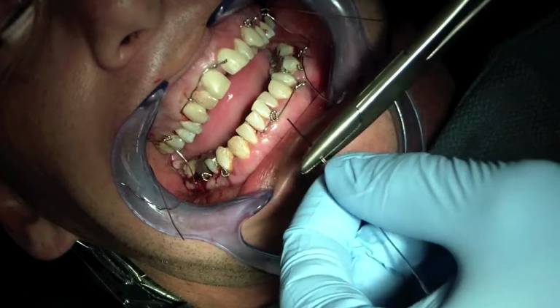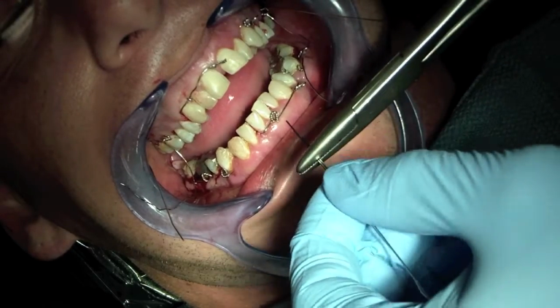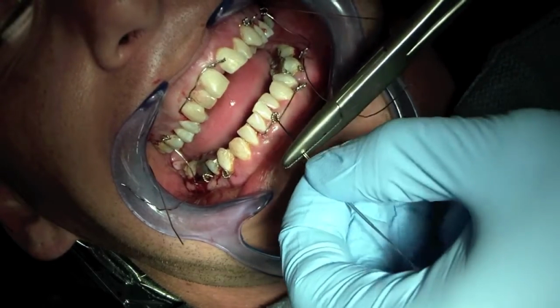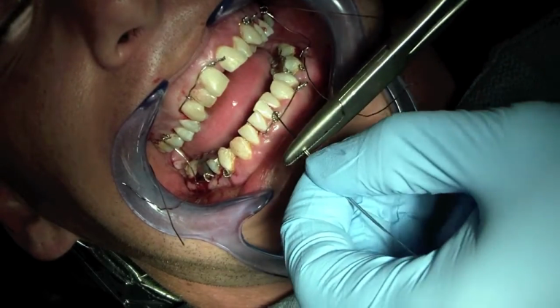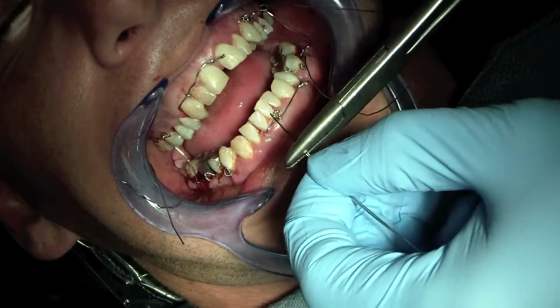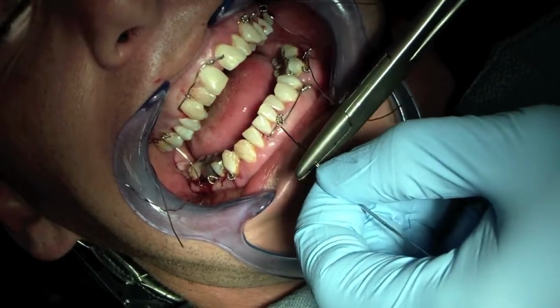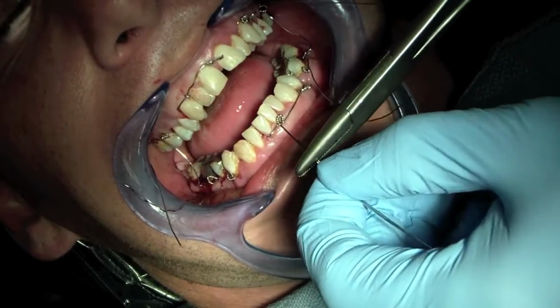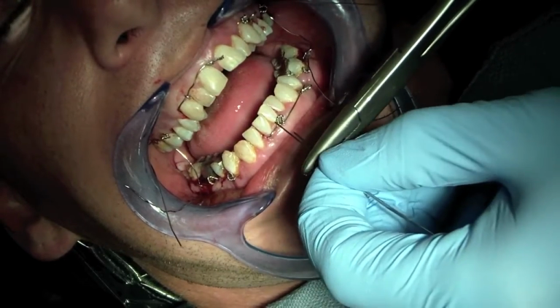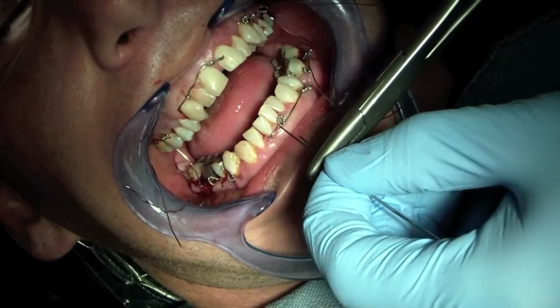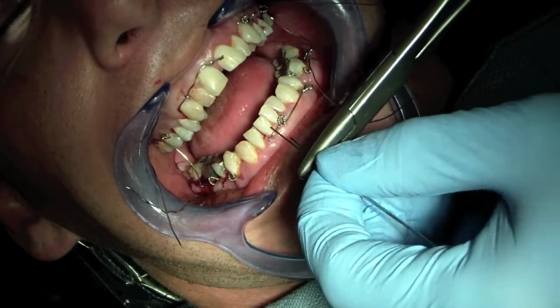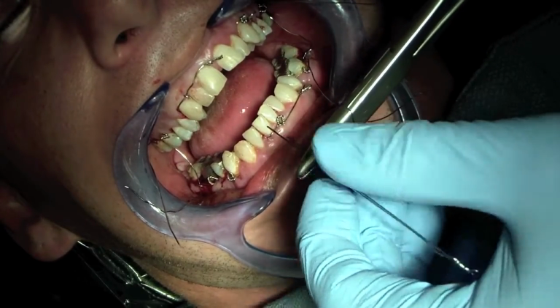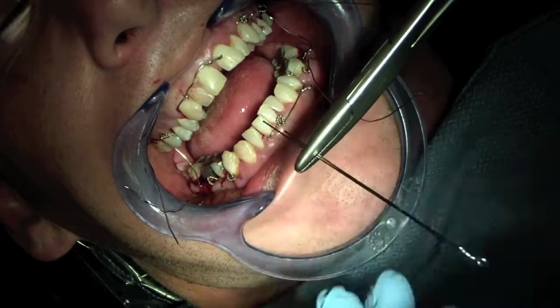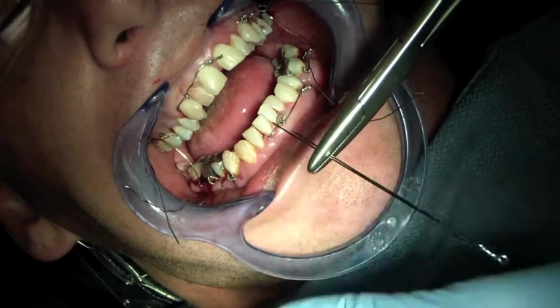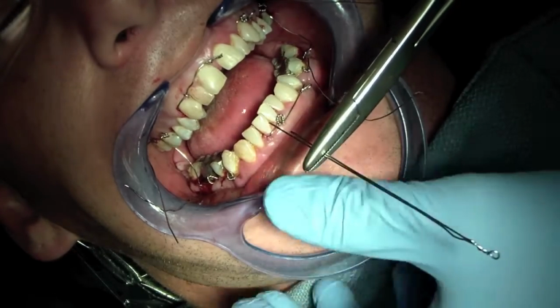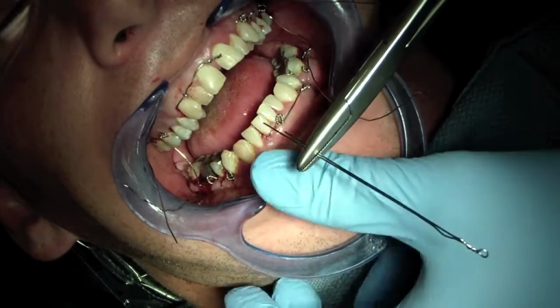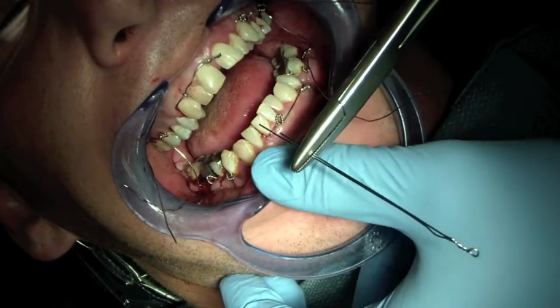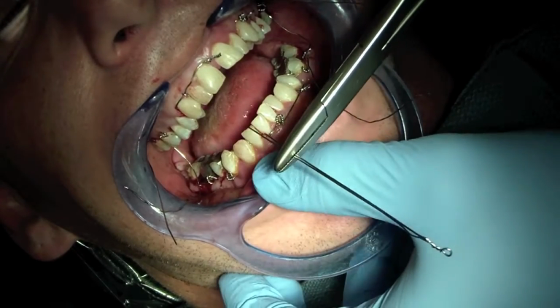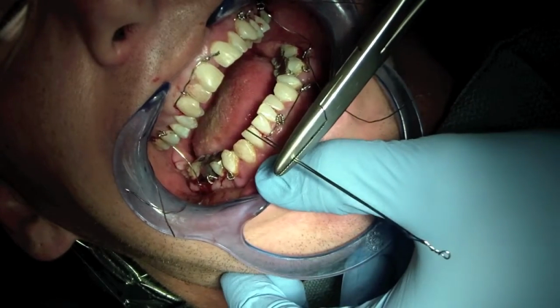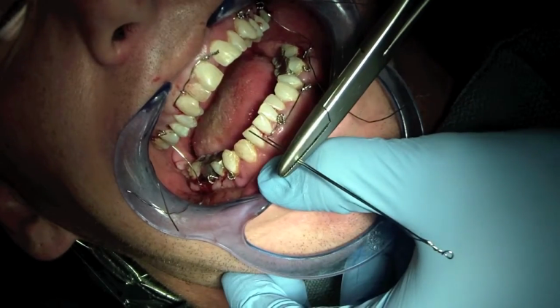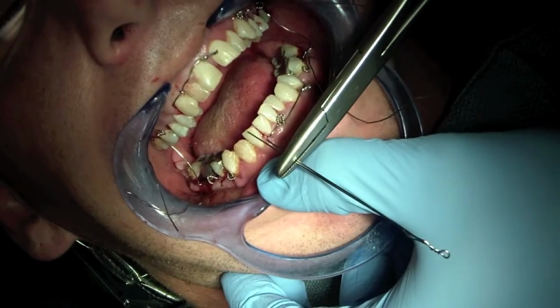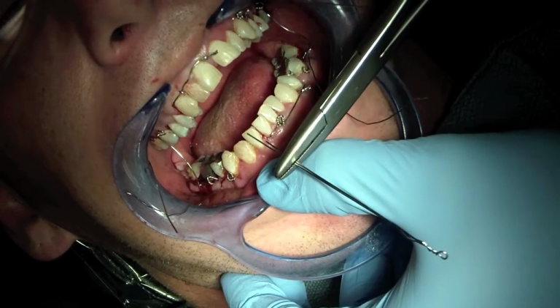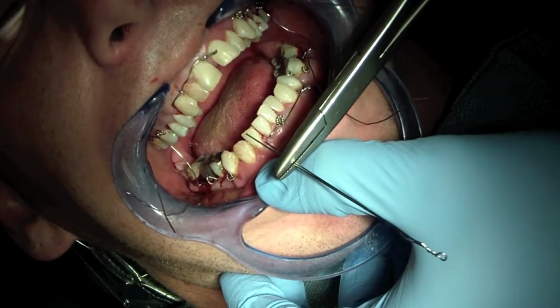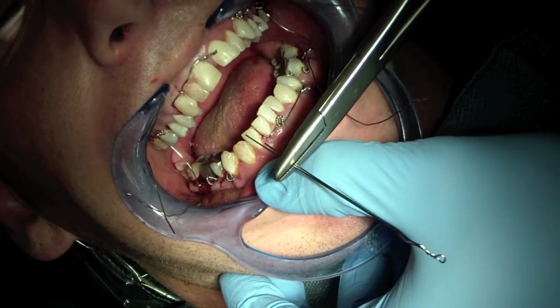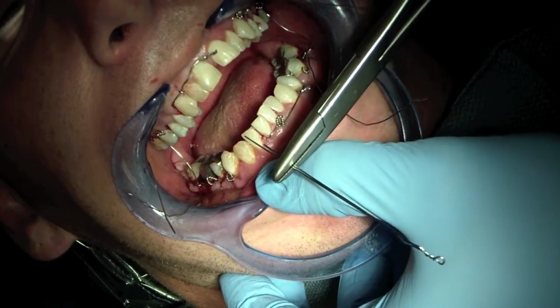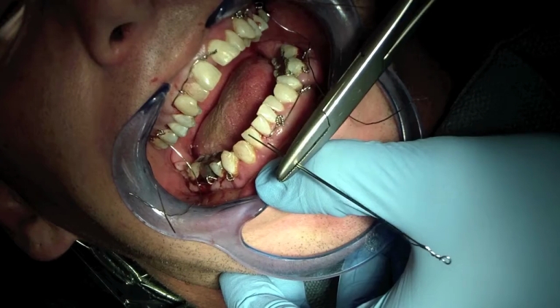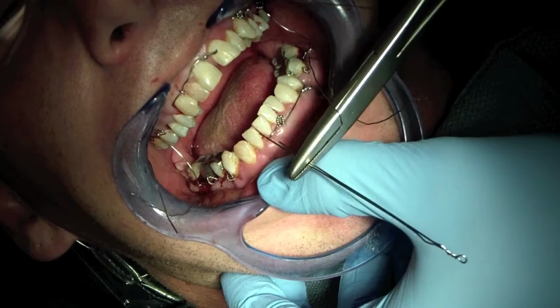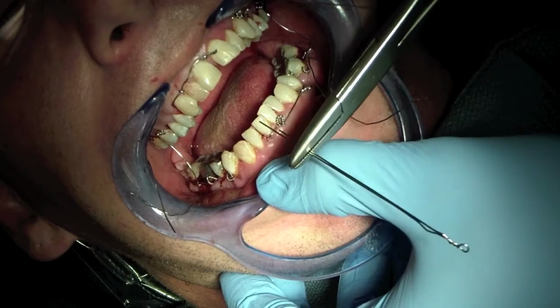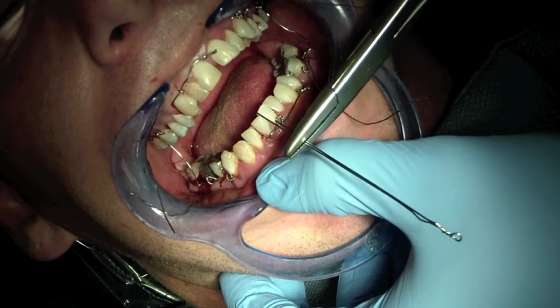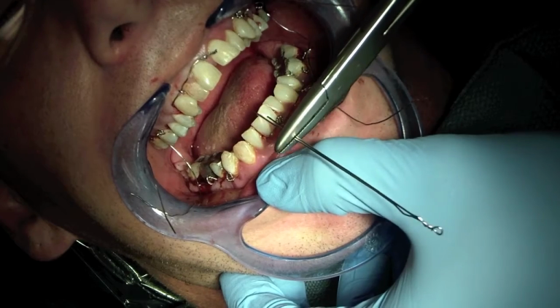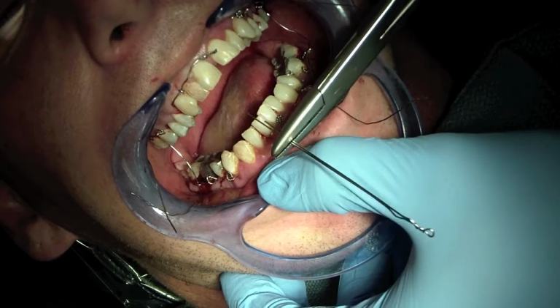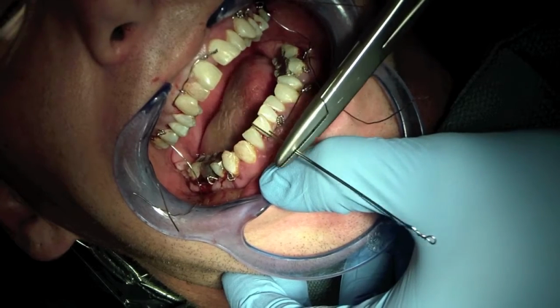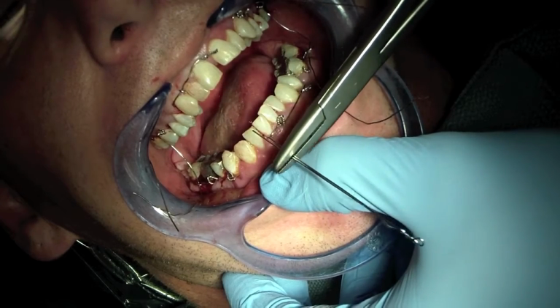Hey folks, welcome to AllThingsDentistry.com. Ashley here with you, just doing the voiceover. I finally got a chance.